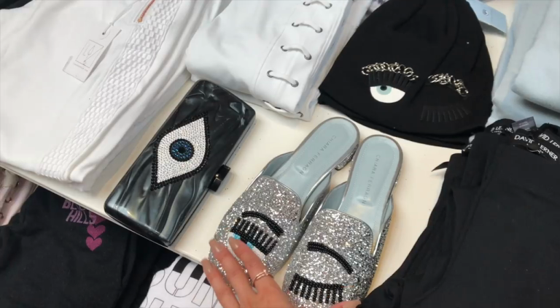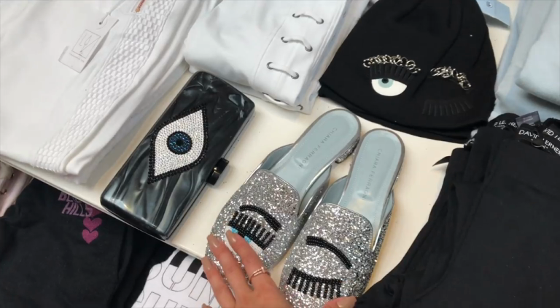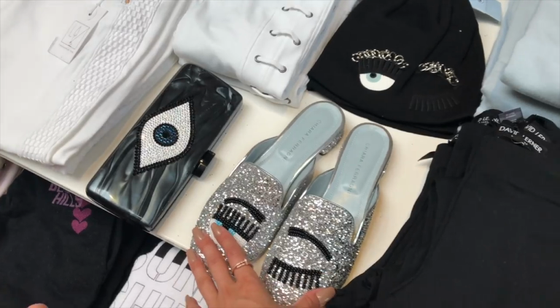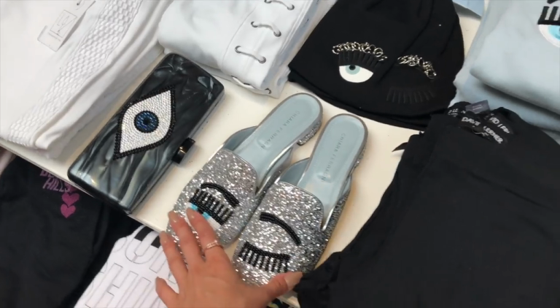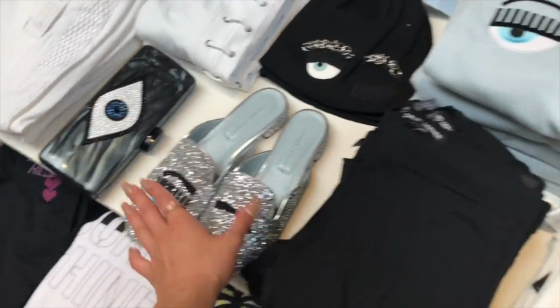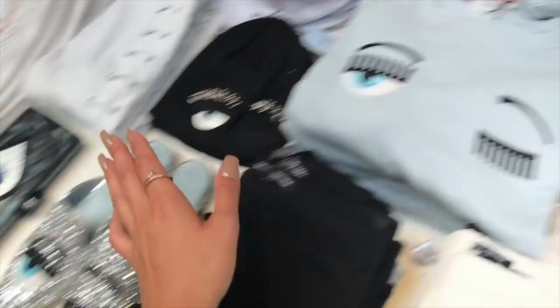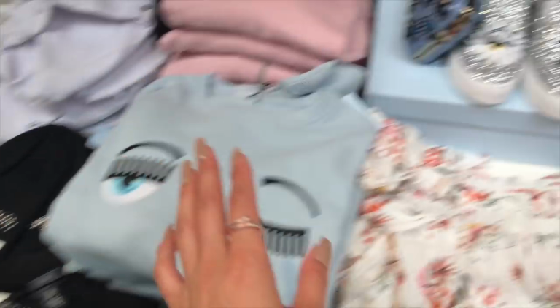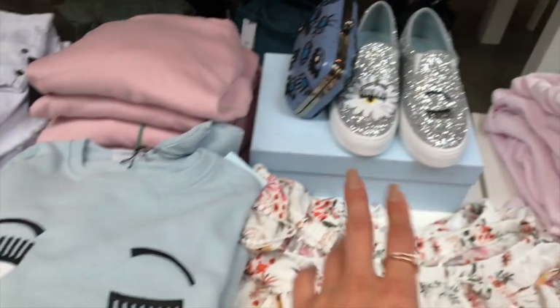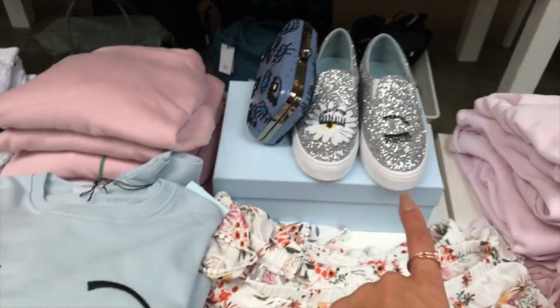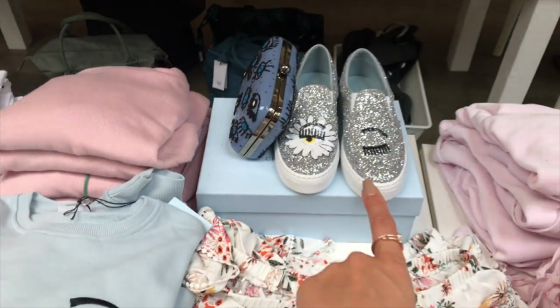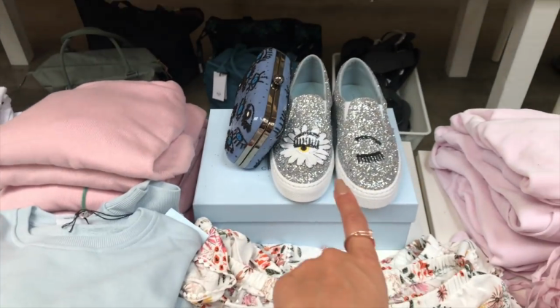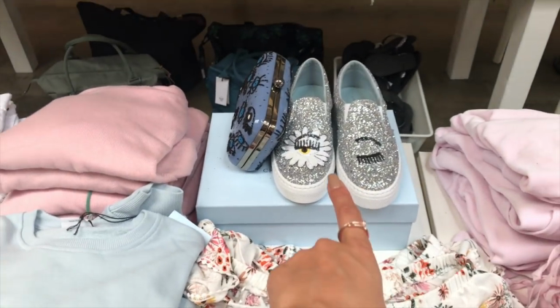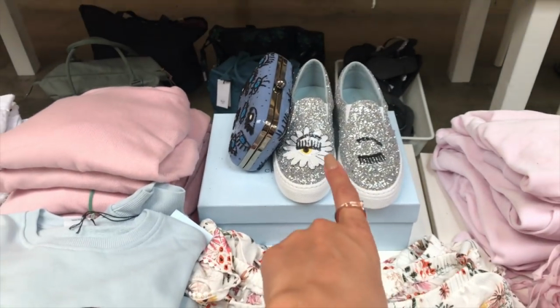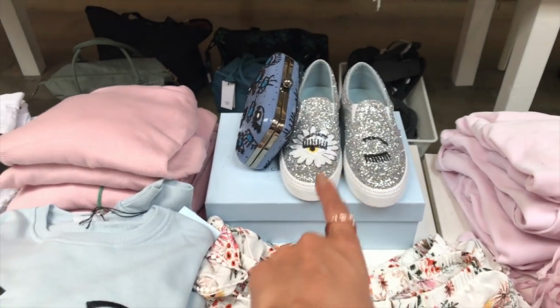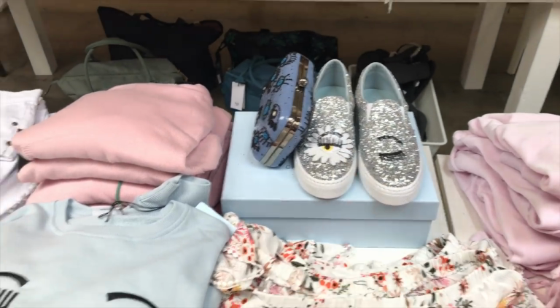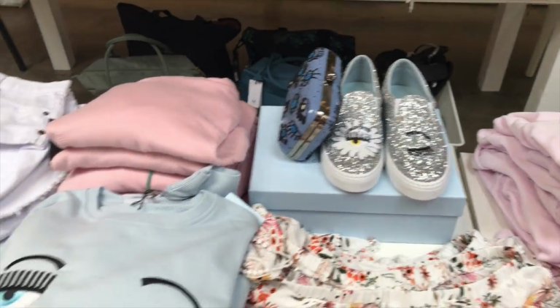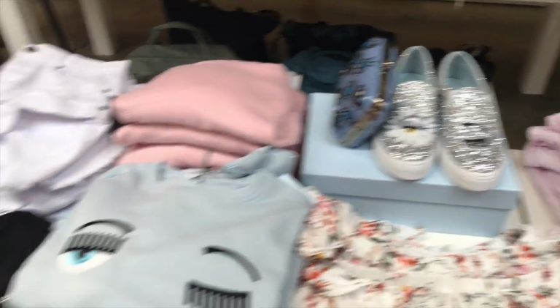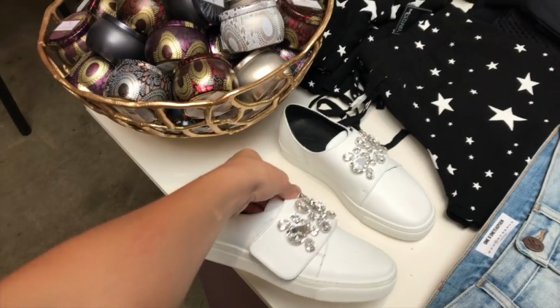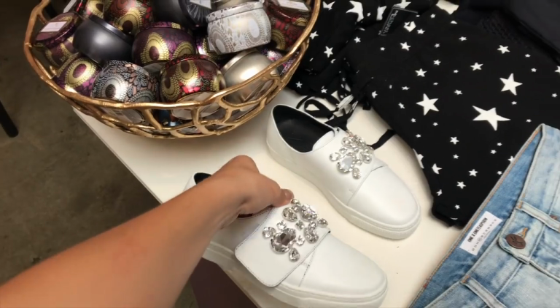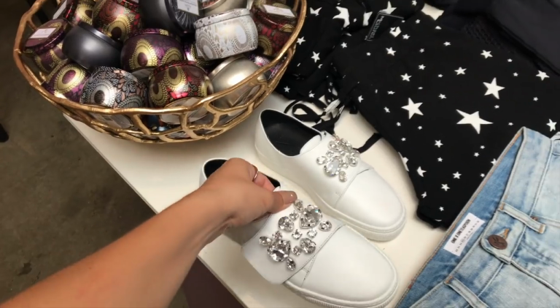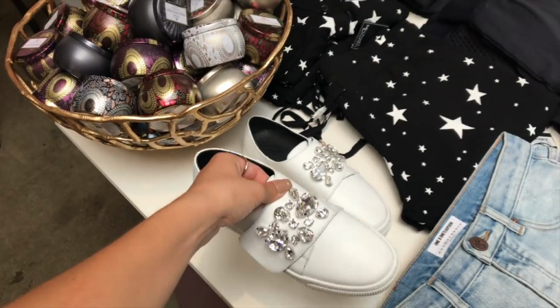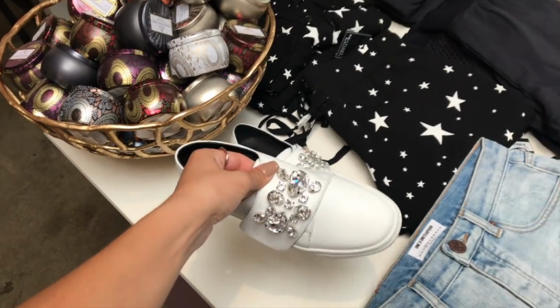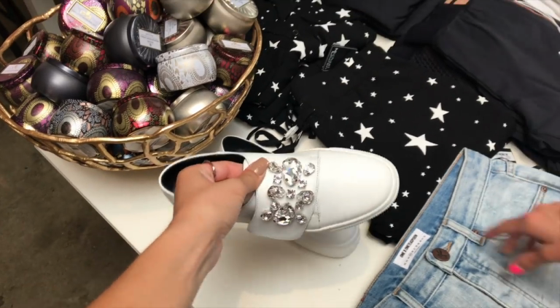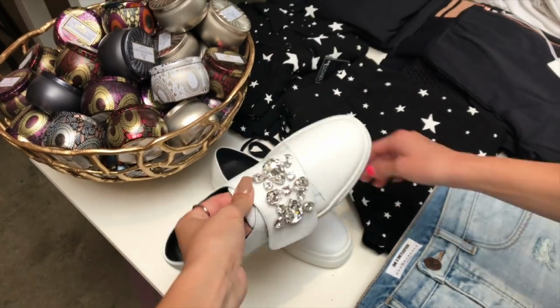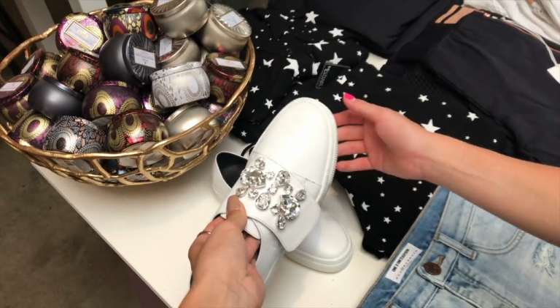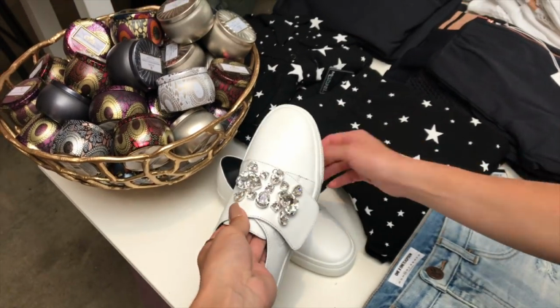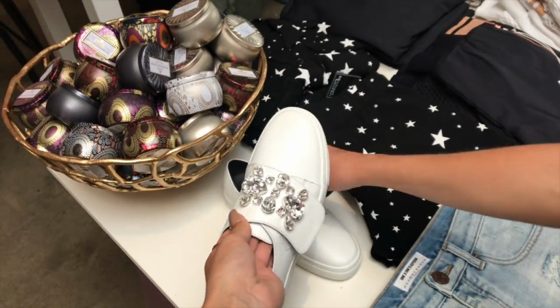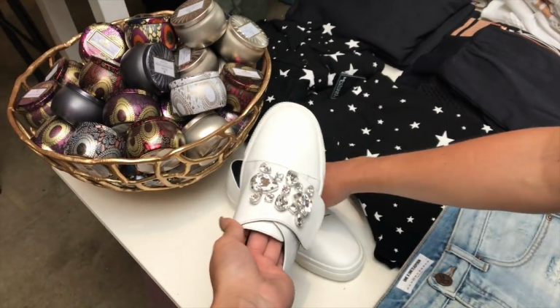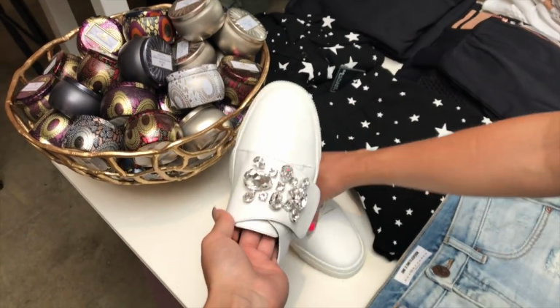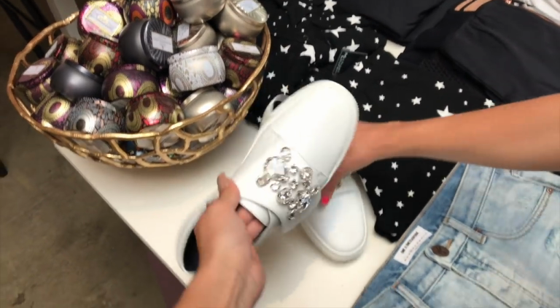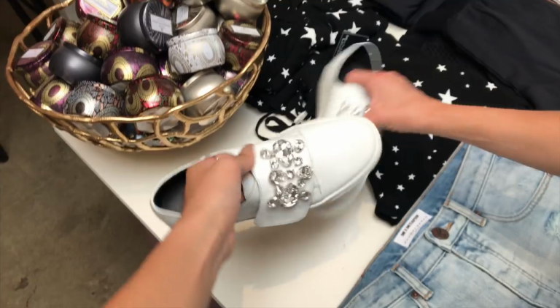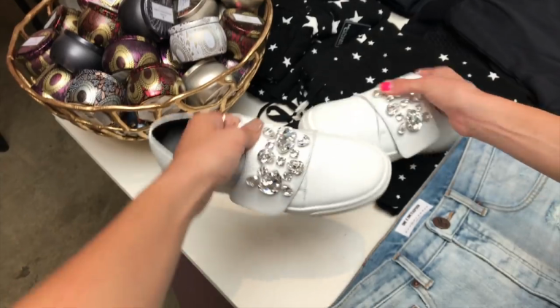You can get these and then I'll get those. I actually like the sparkly shoe trend that's going on right now.